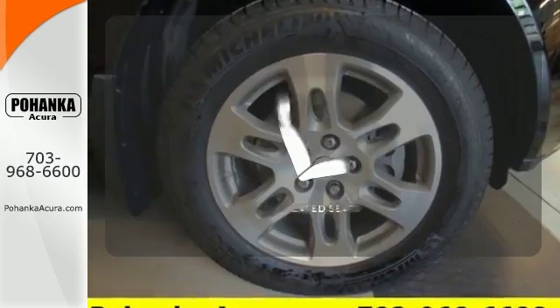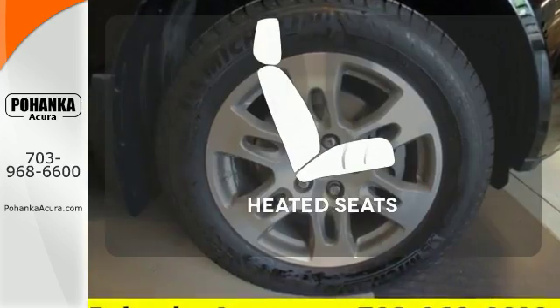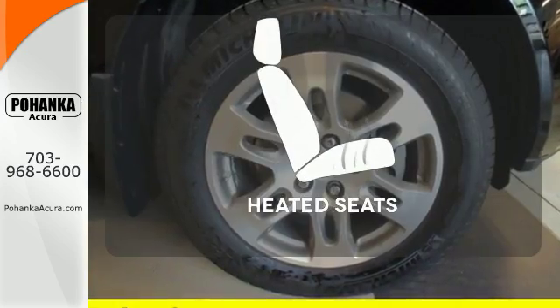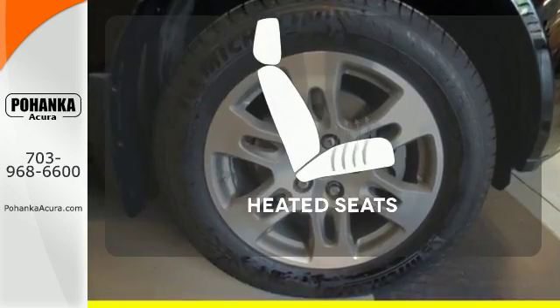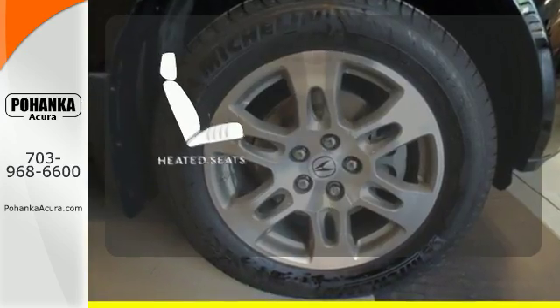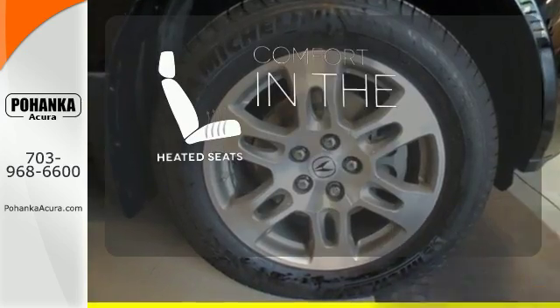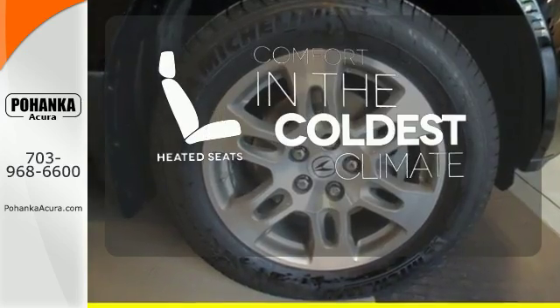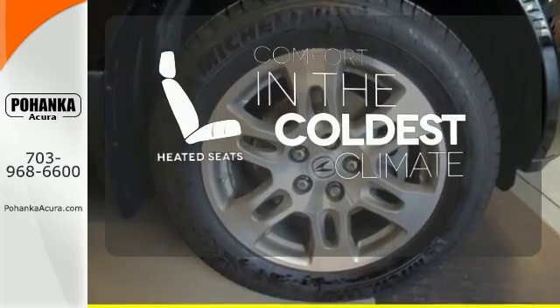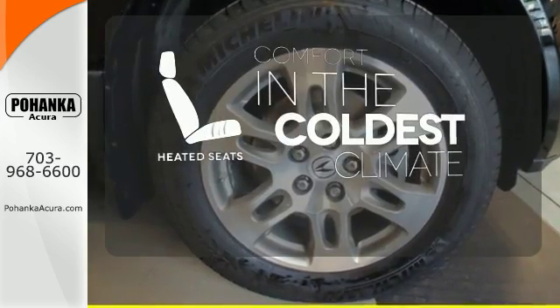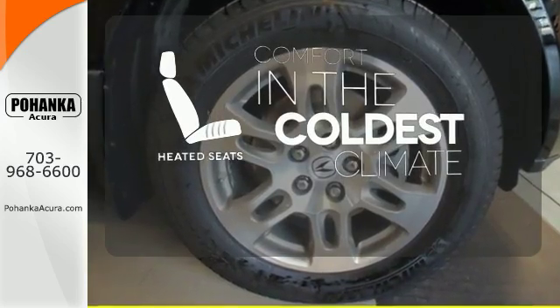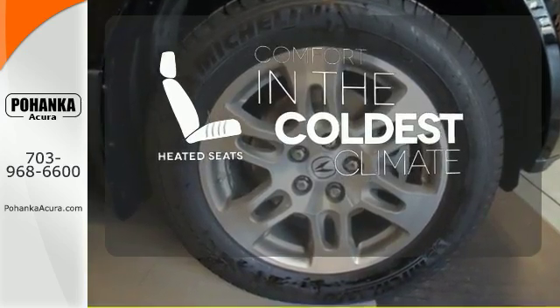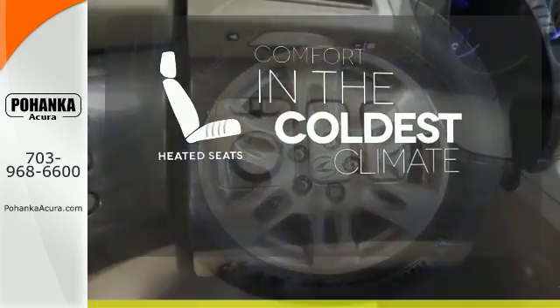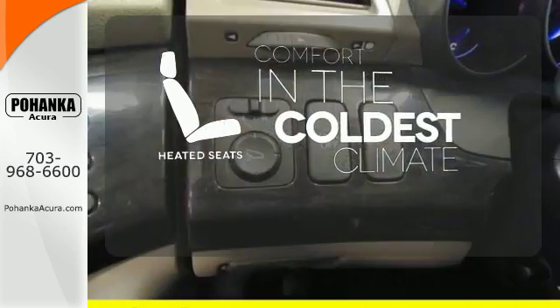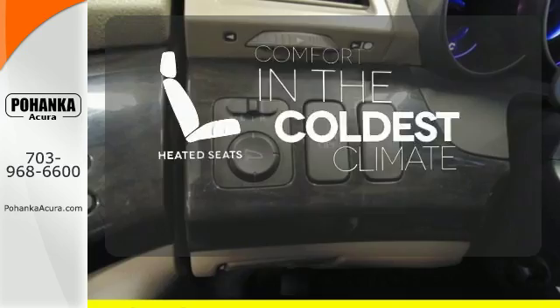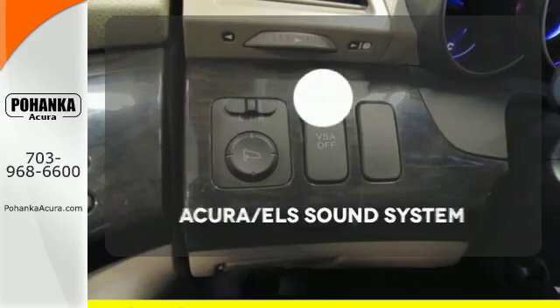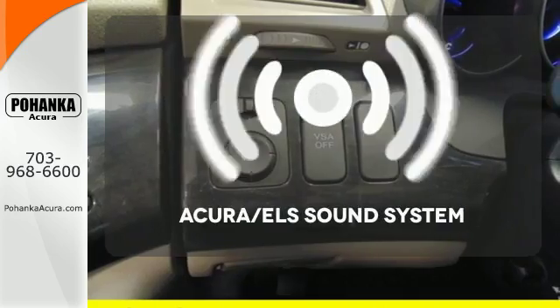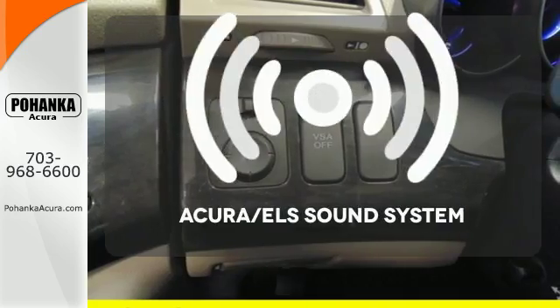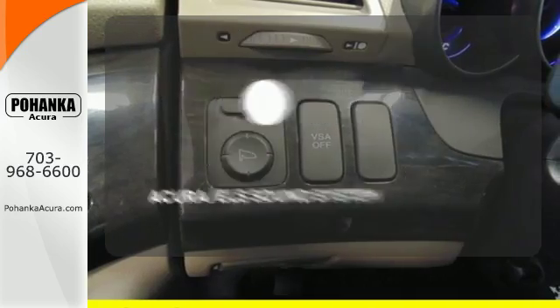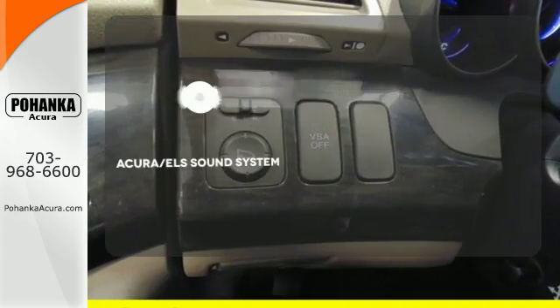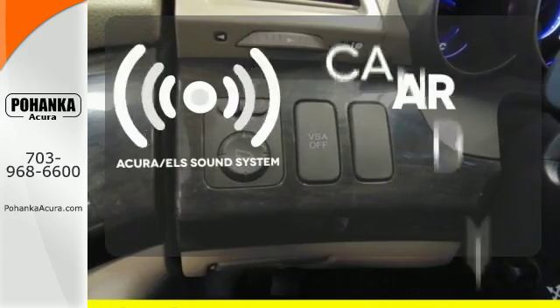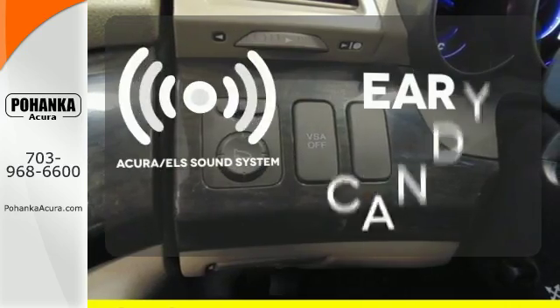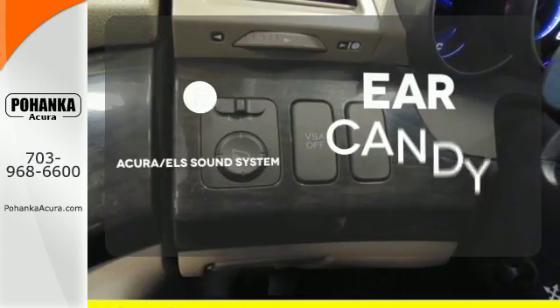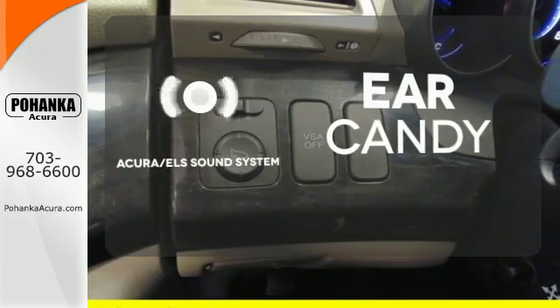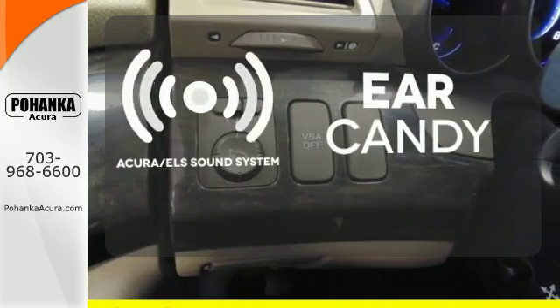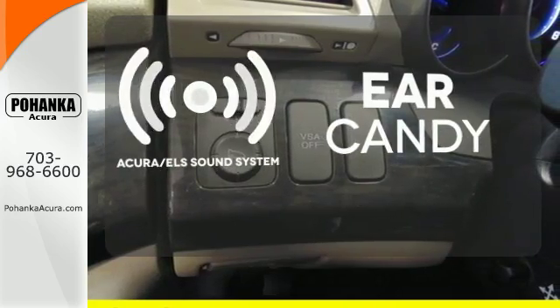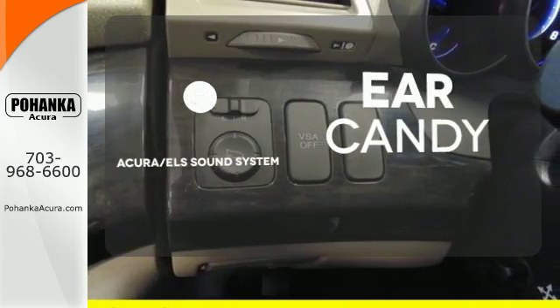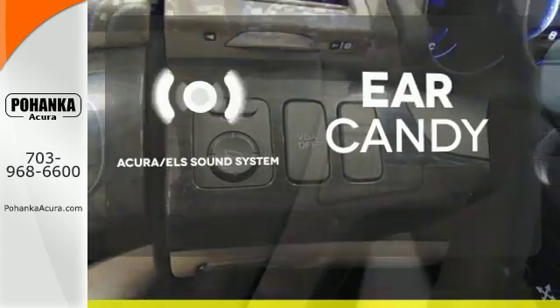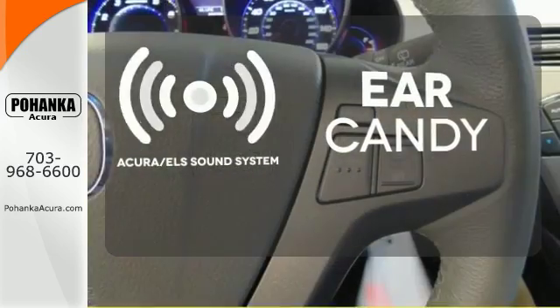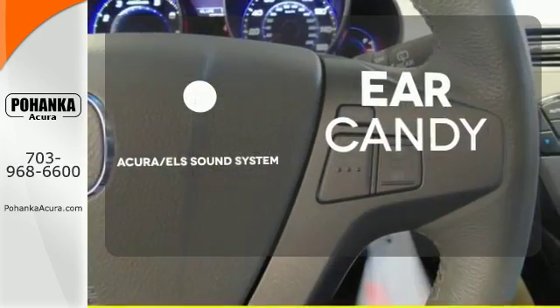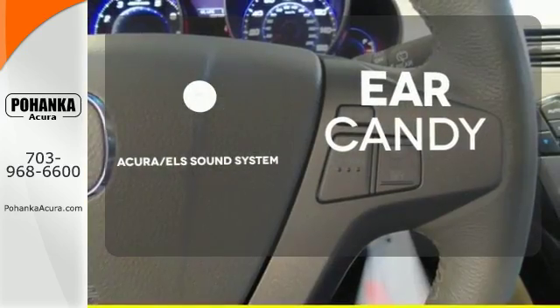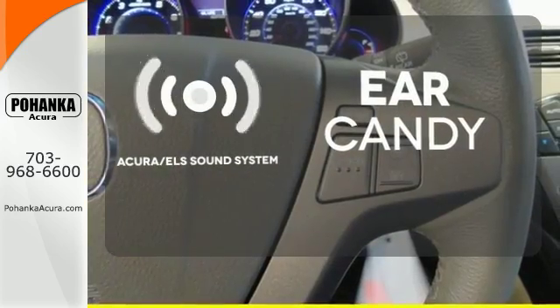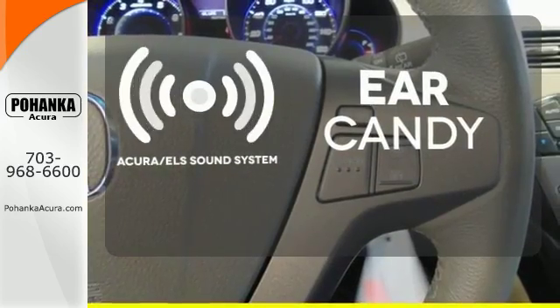The heated seats keep you comfortable no matter how cold it is. The Acura ELS sound system gives you a rich listening experience.